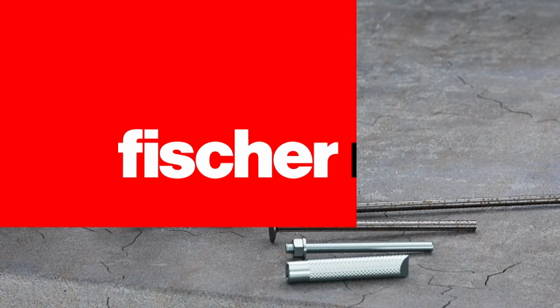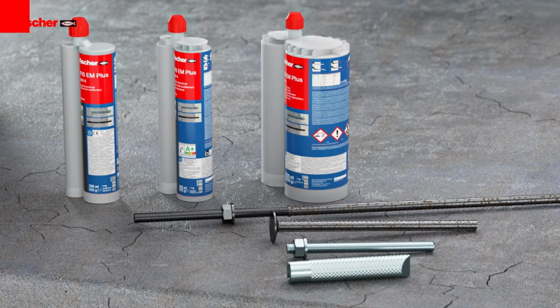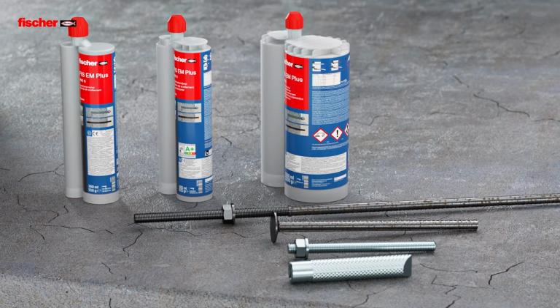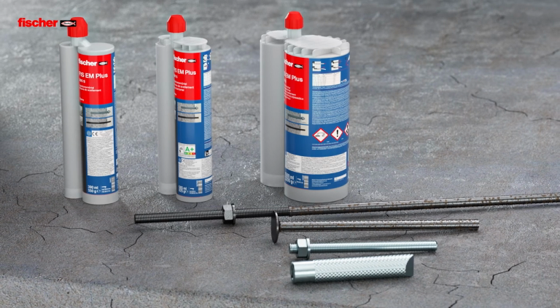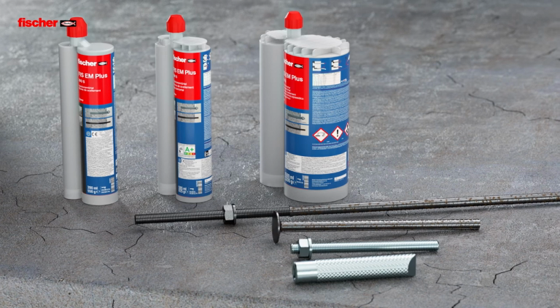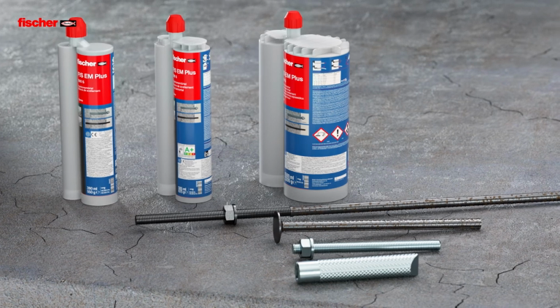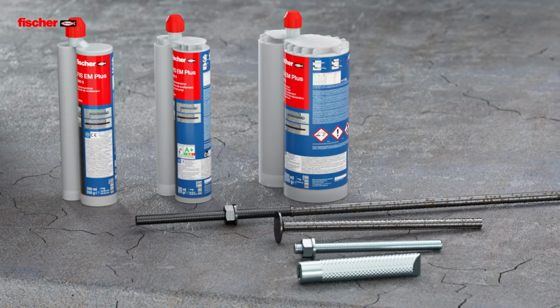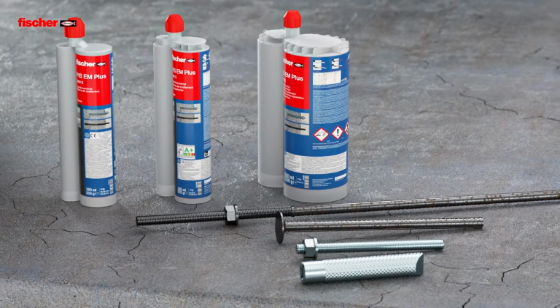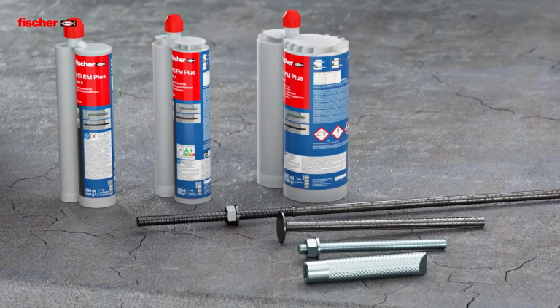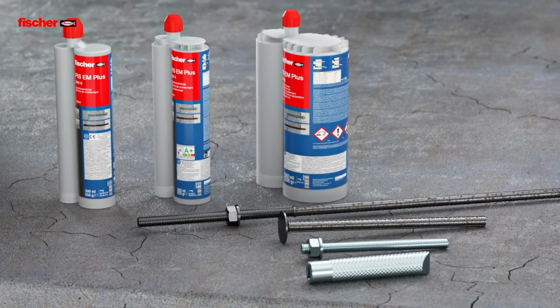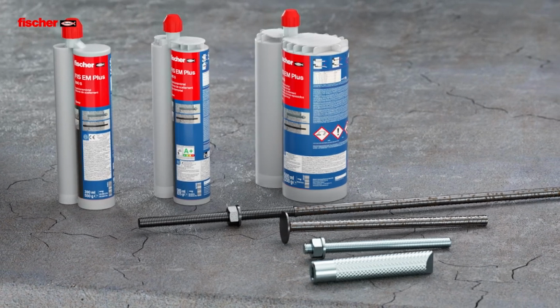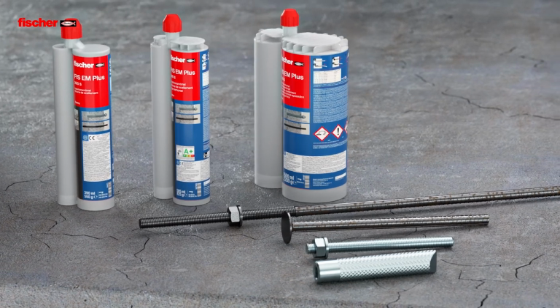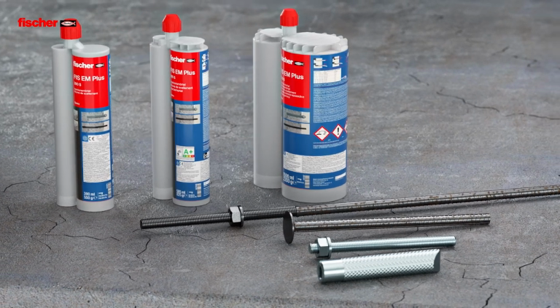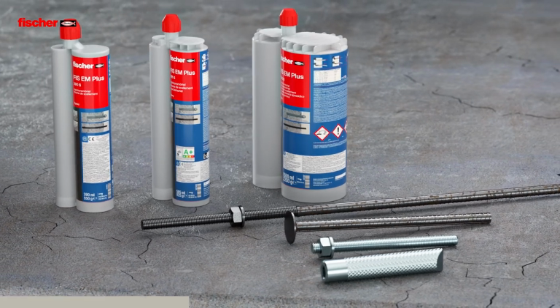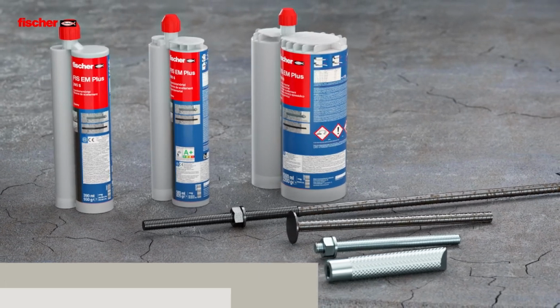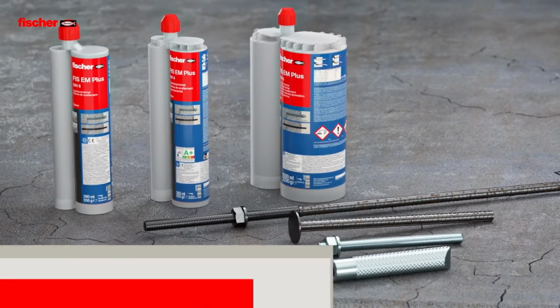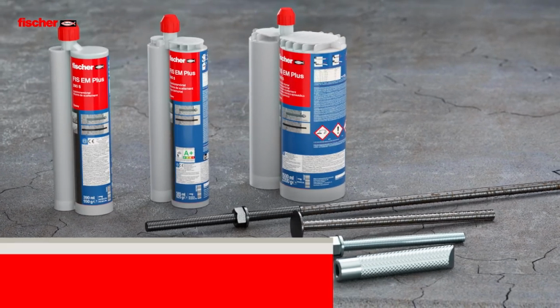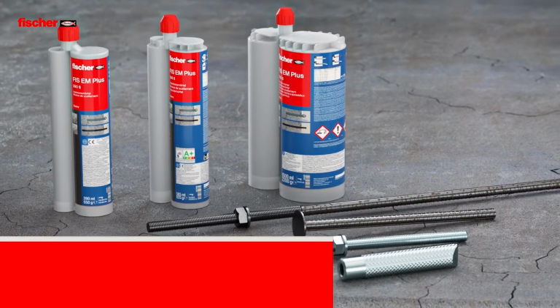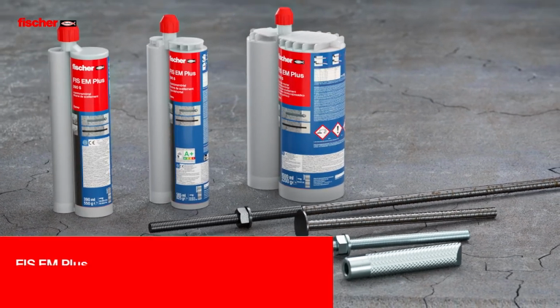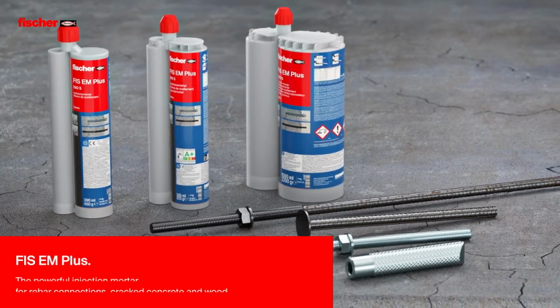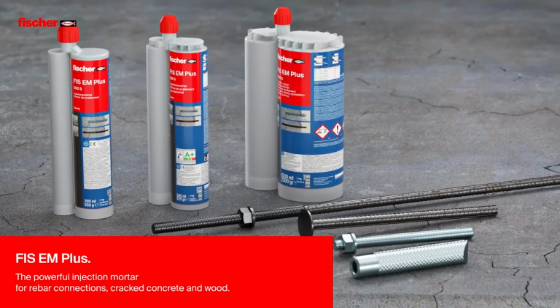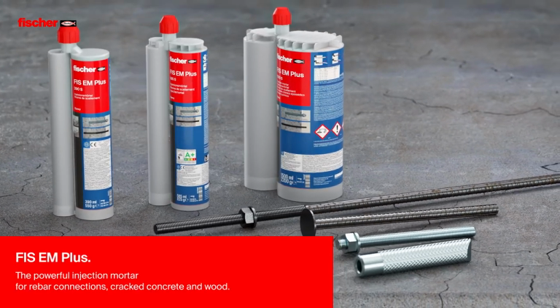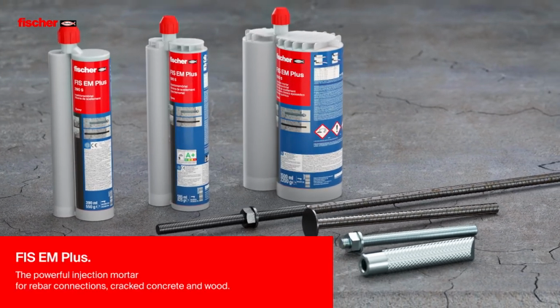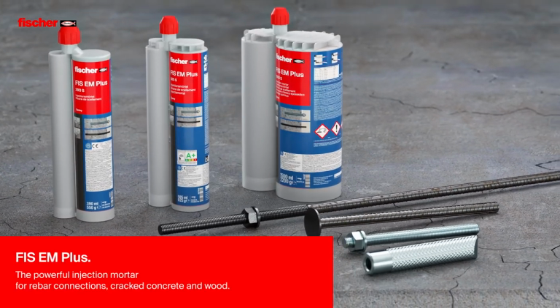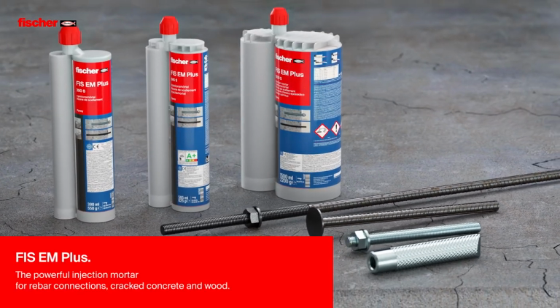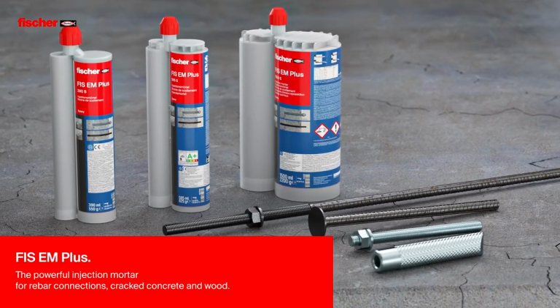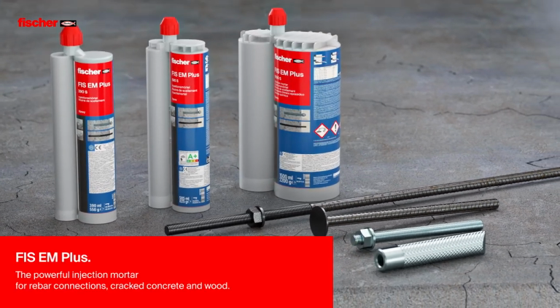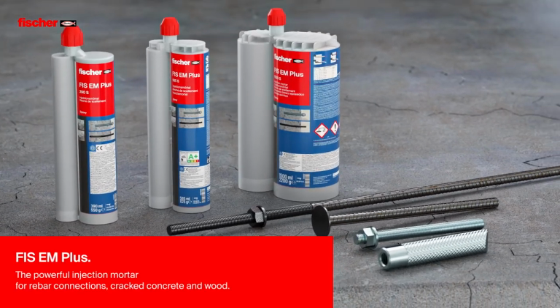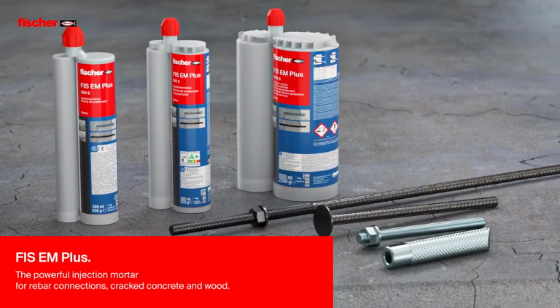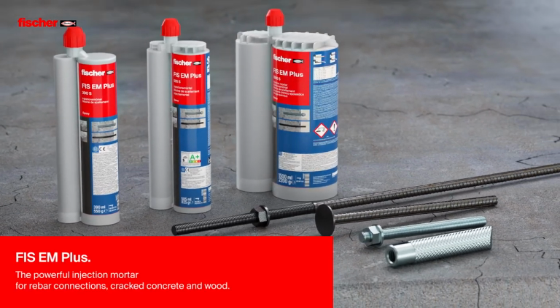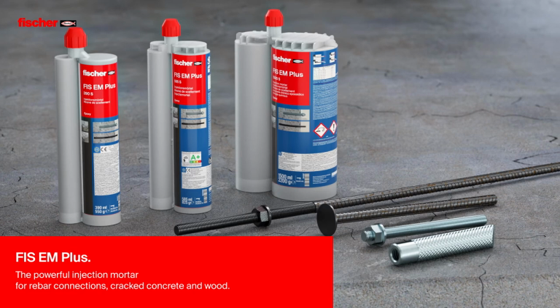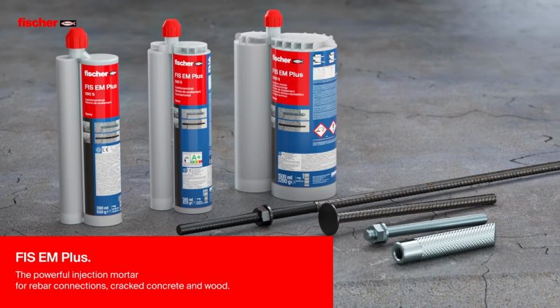Fizz E-M Plus, the powerful injection mortar for rebar connections, cracked concrete and wood.